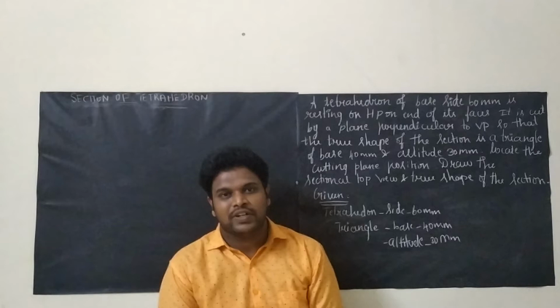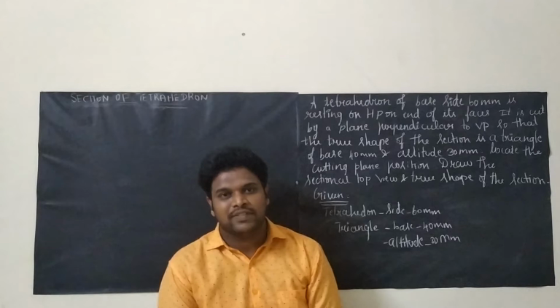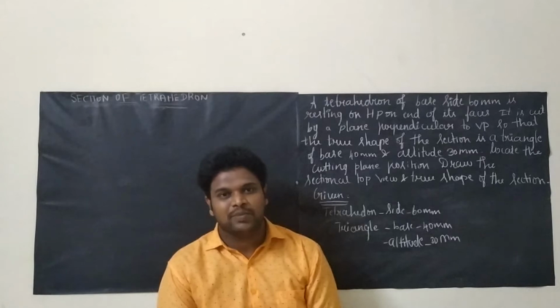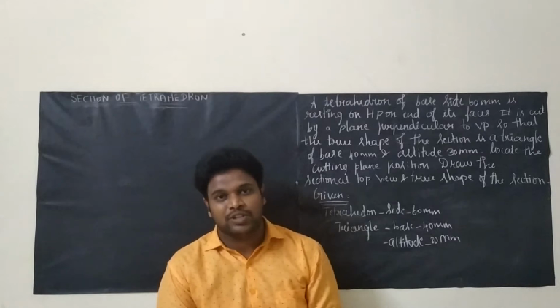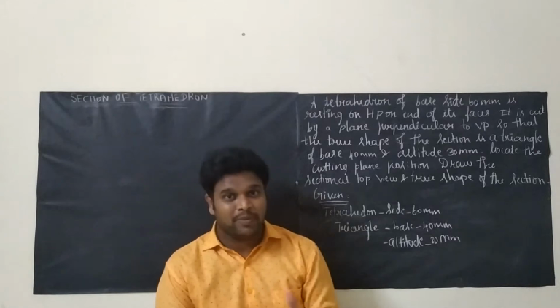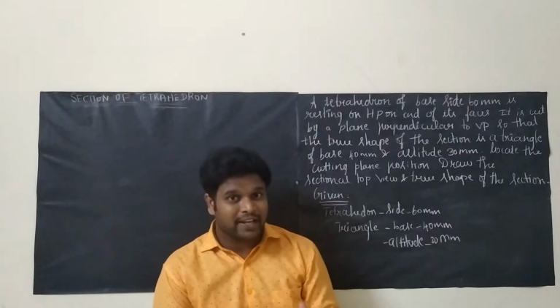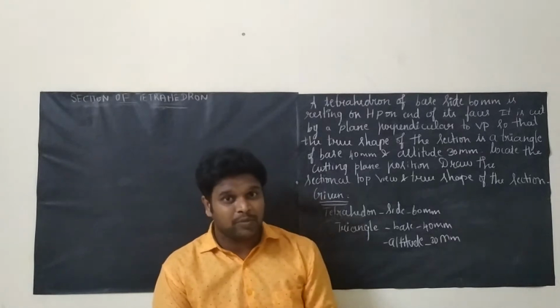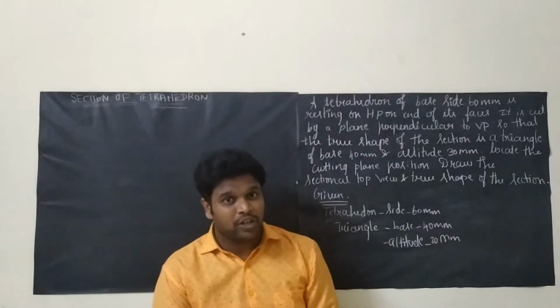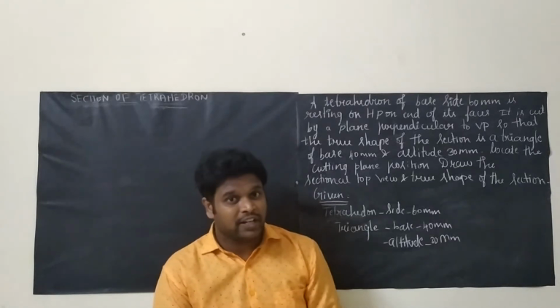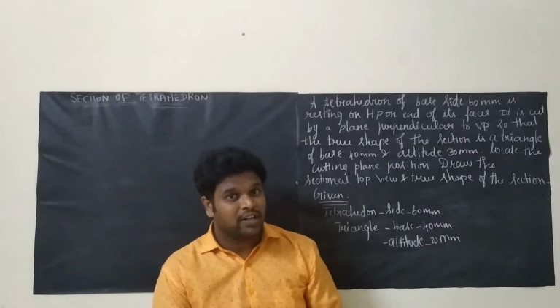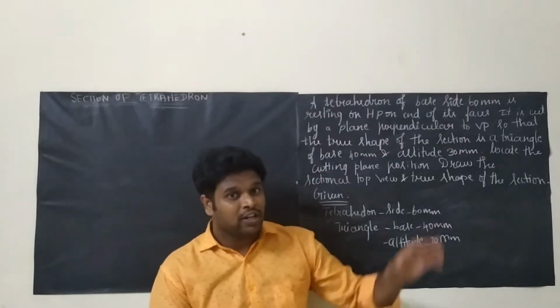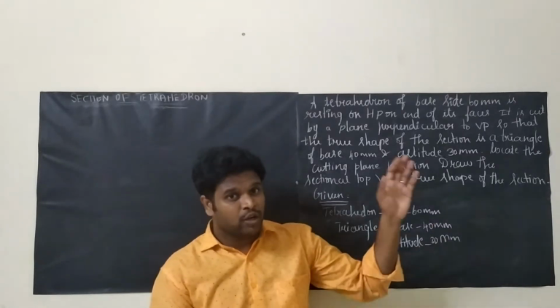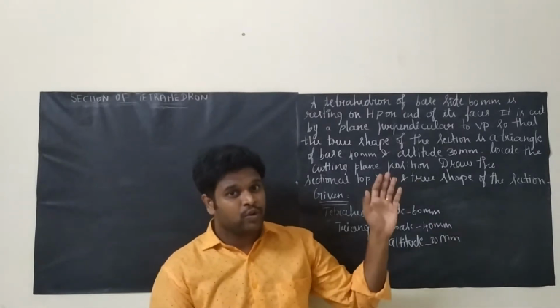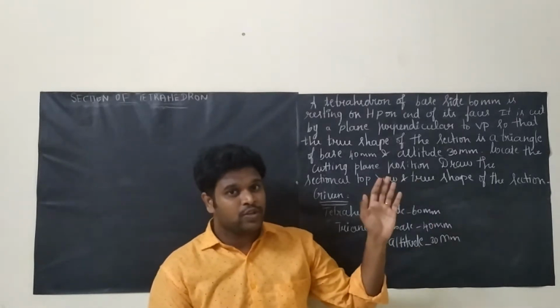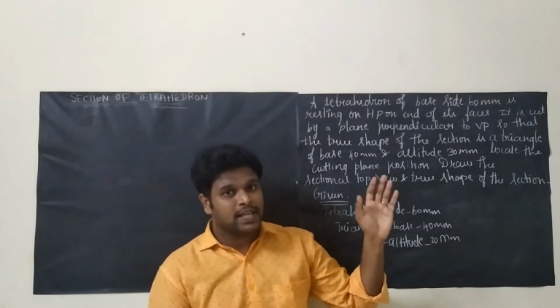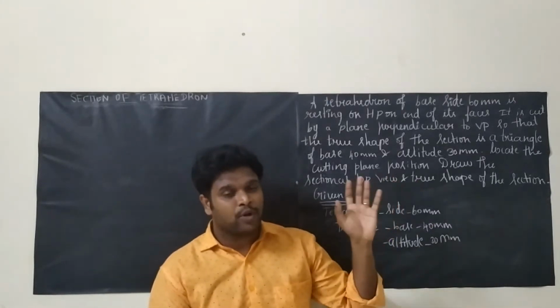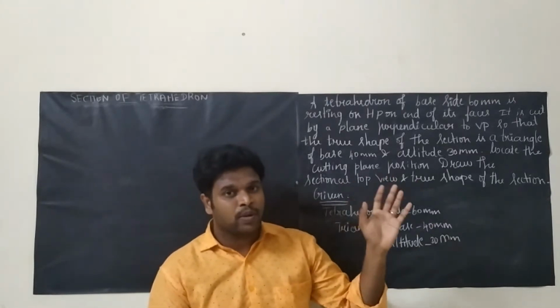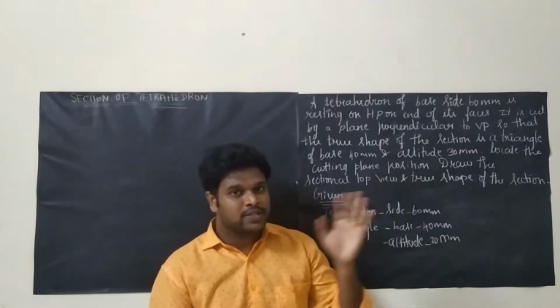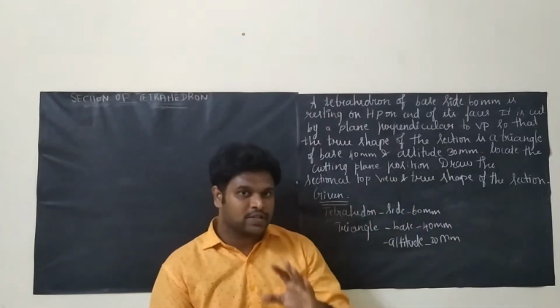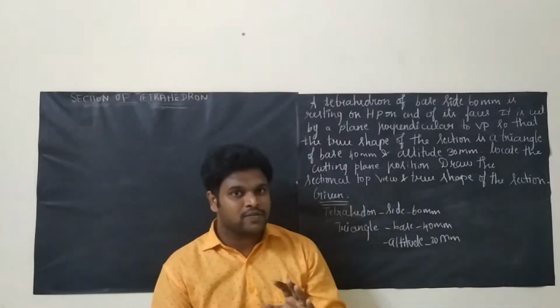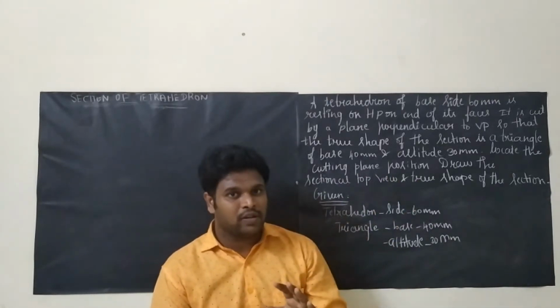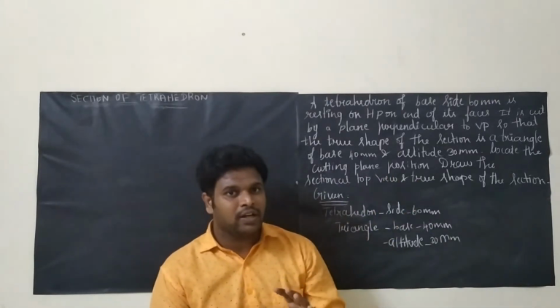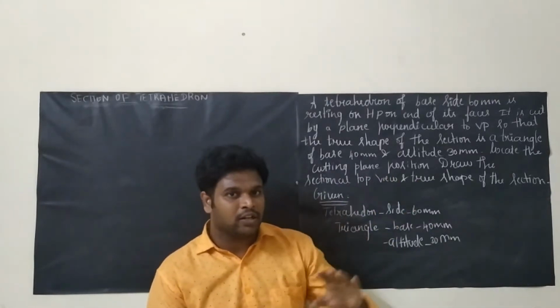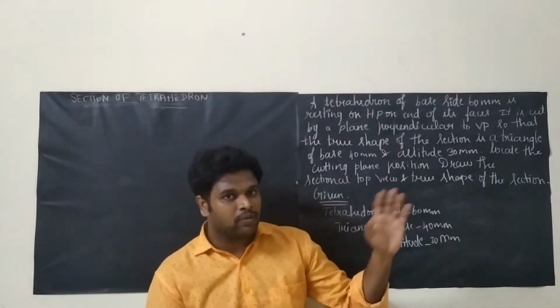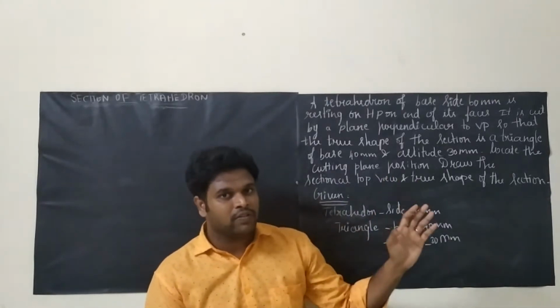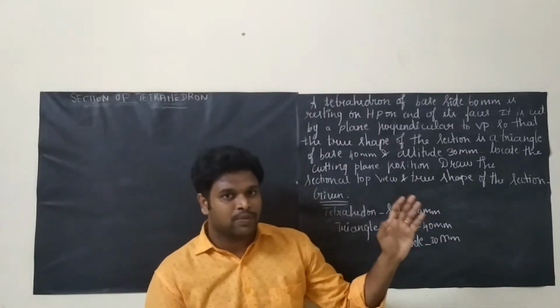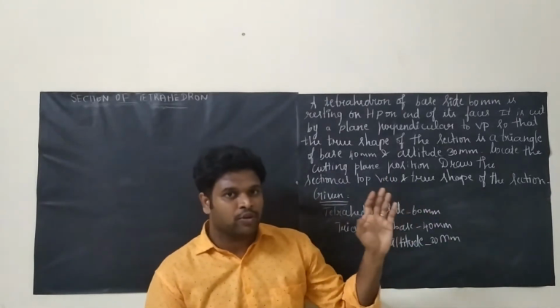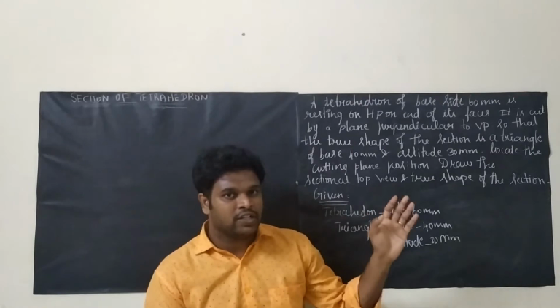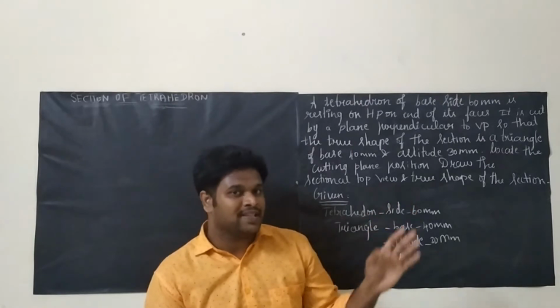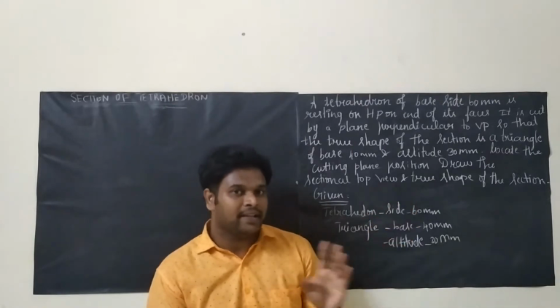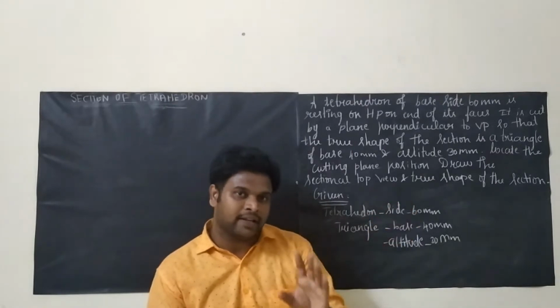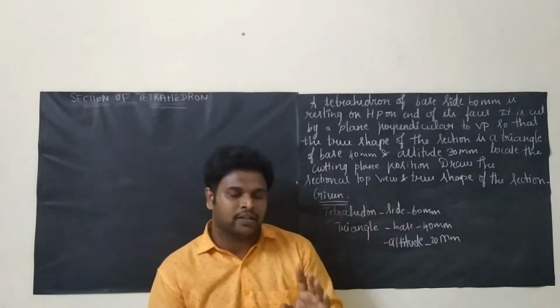Friends, welcome to our channel Mechanical Motivator. Now we are going to see a problem on section of solids, and the topic I am going to teach is a tetrahedron.